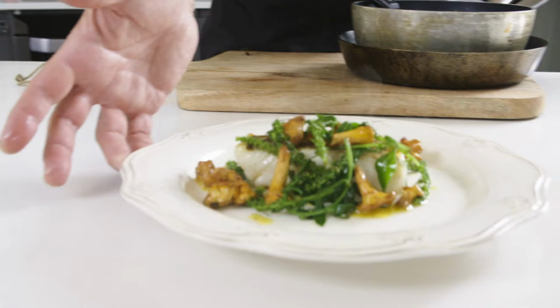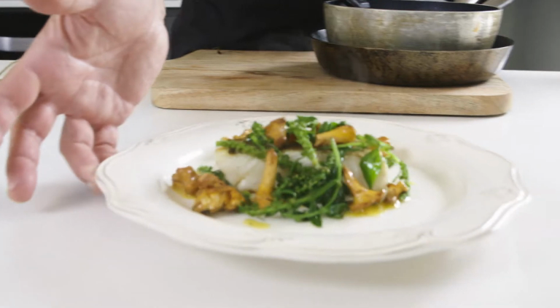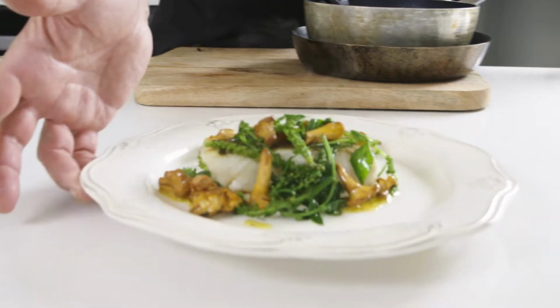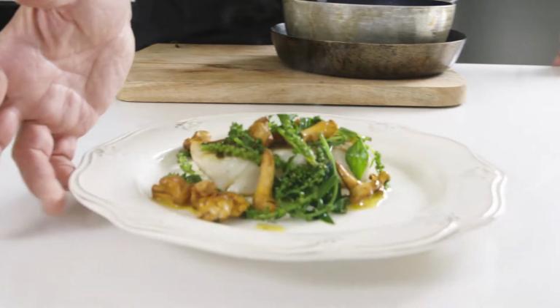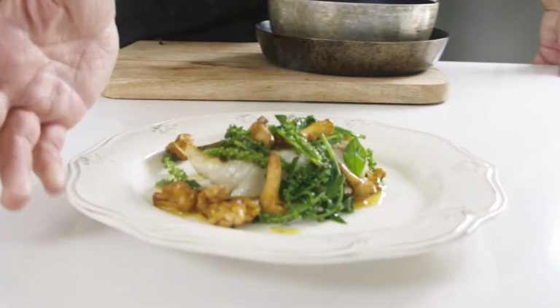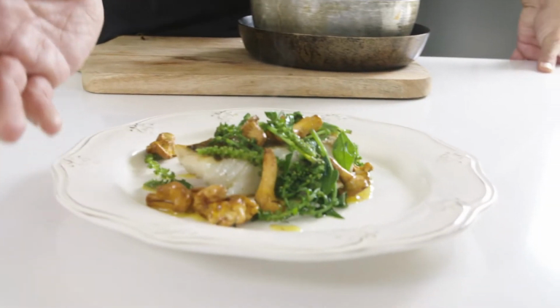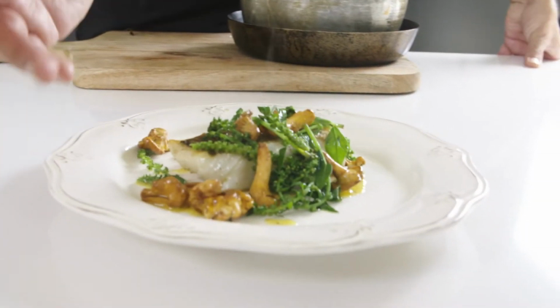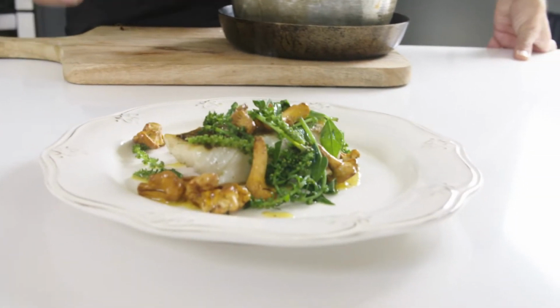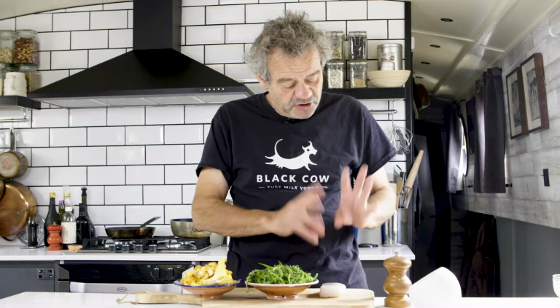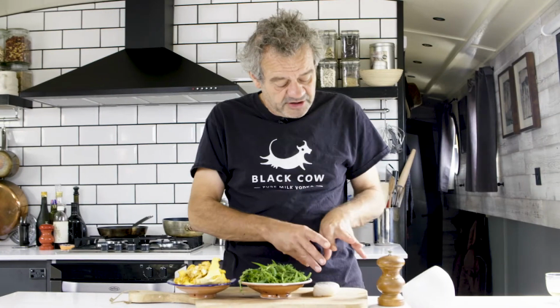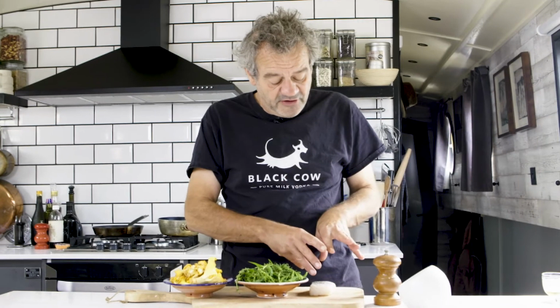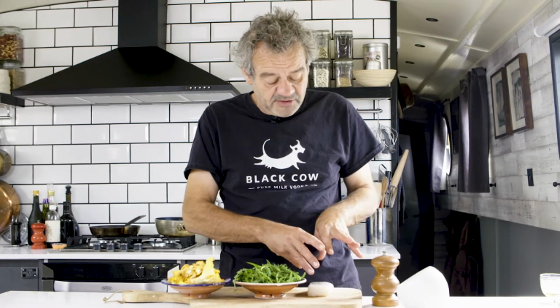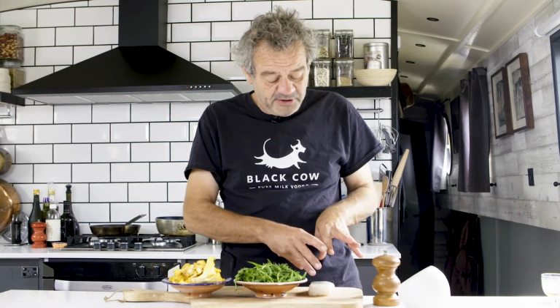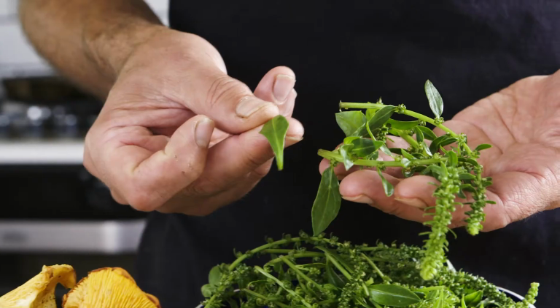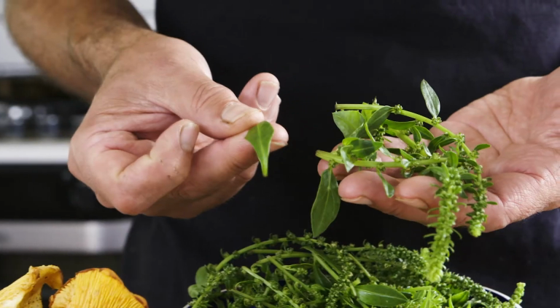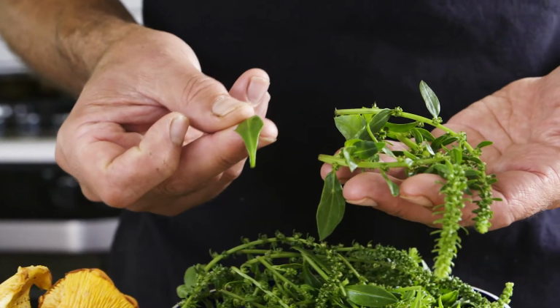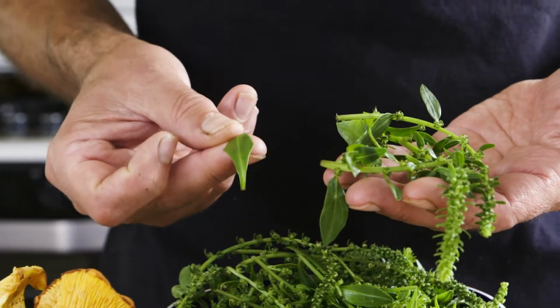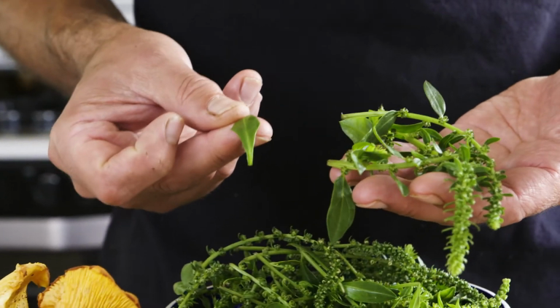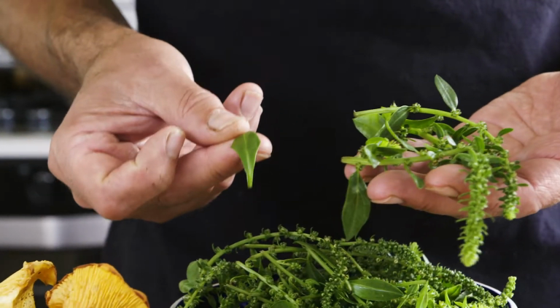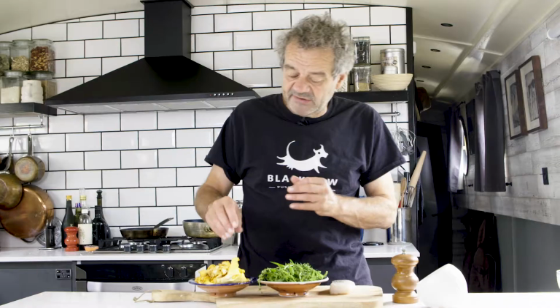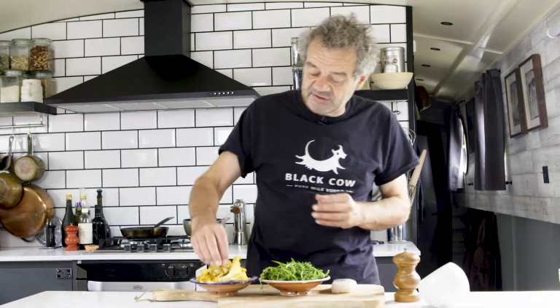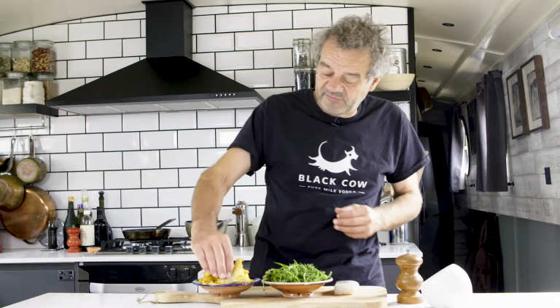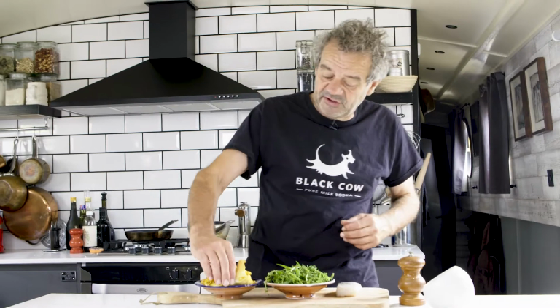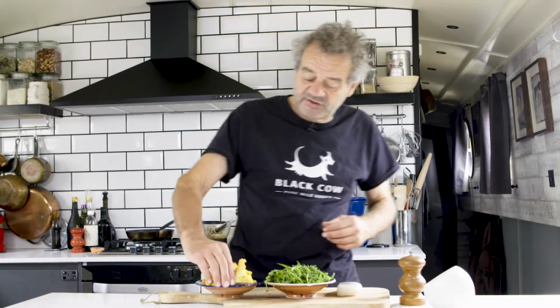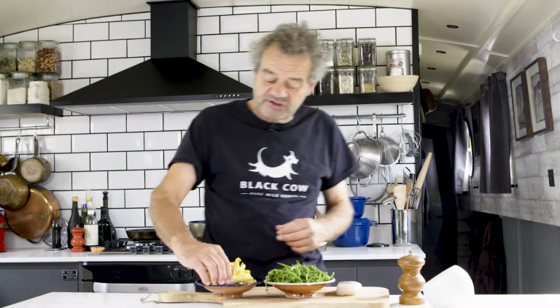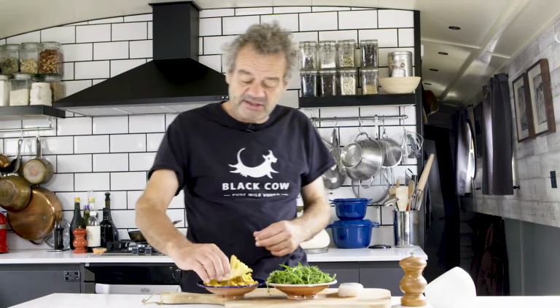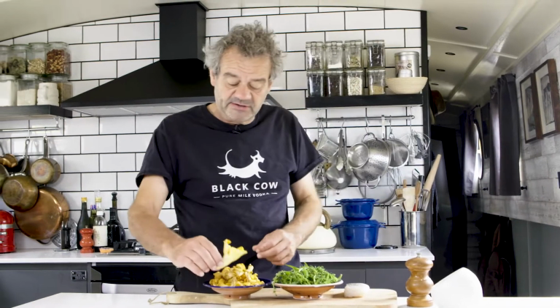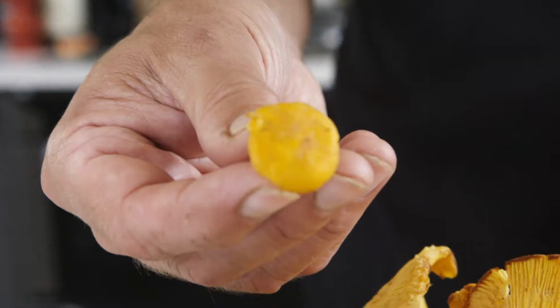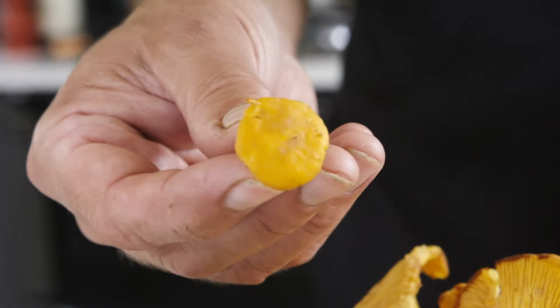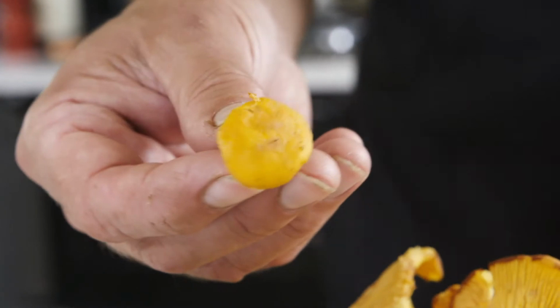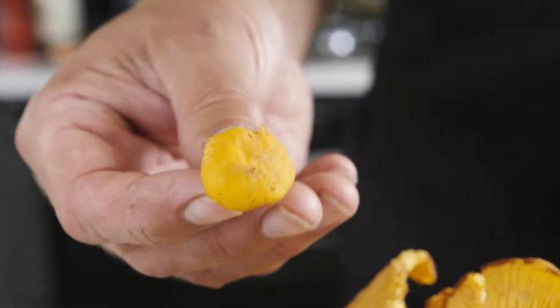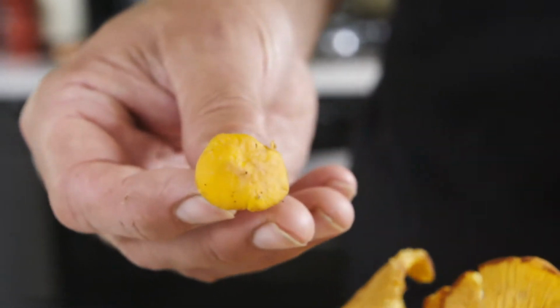I've got a fillet of Pollock. I'm going to cook this very simply with the sea spinach and this is the first of the season chanterelles.